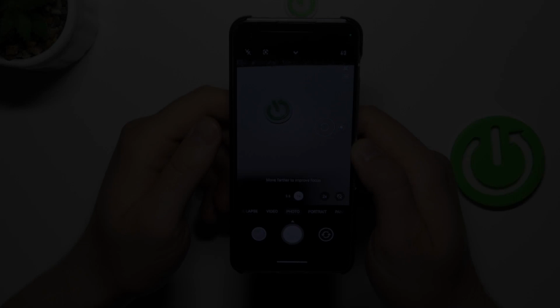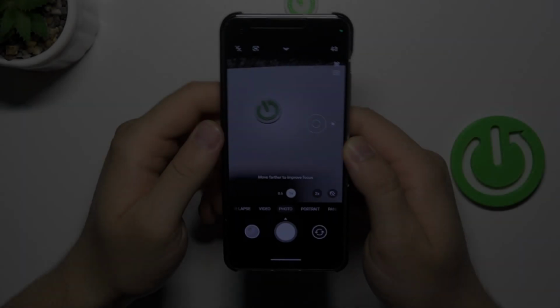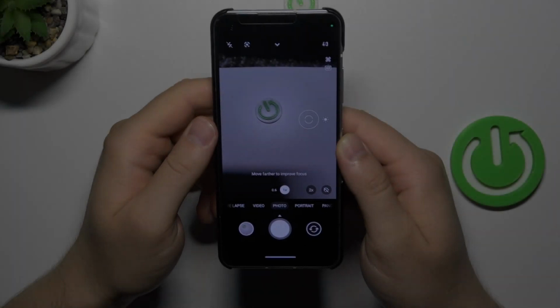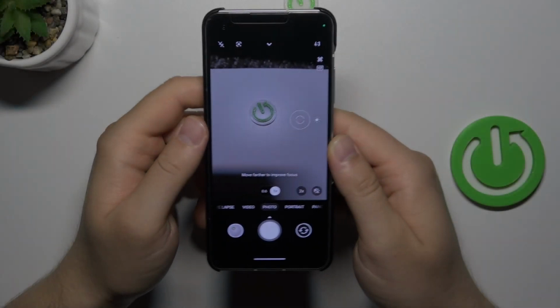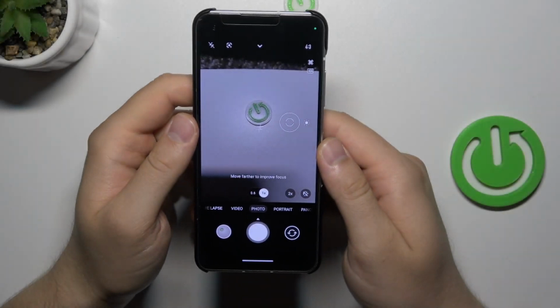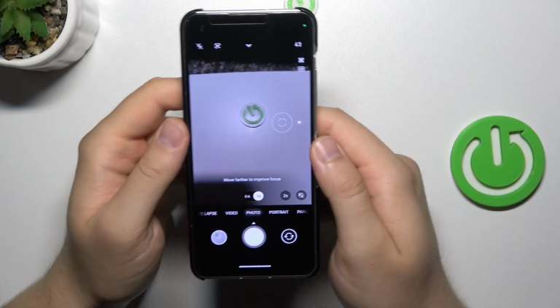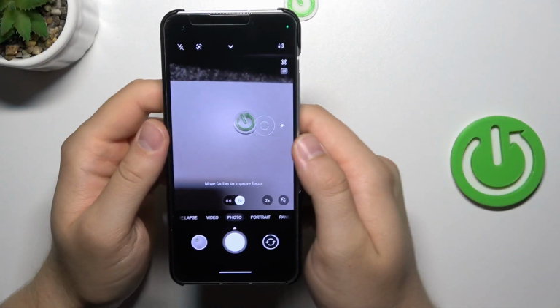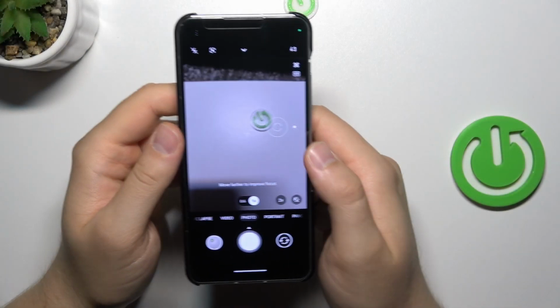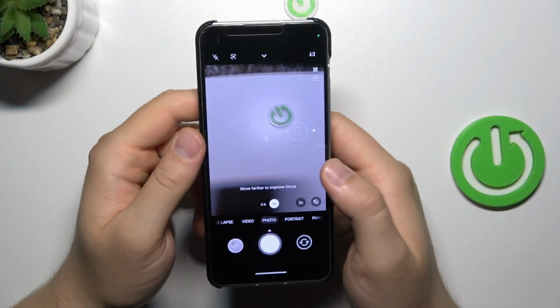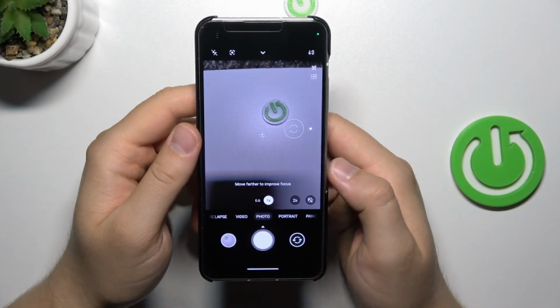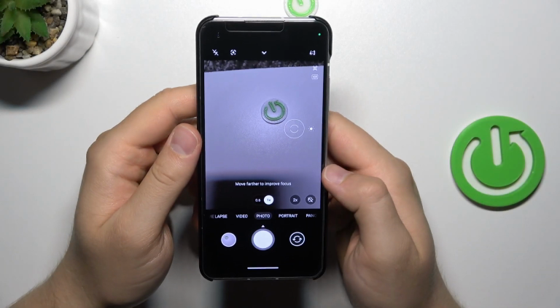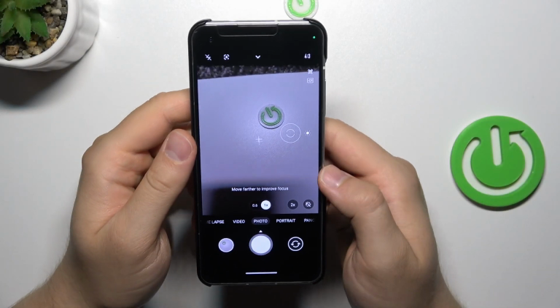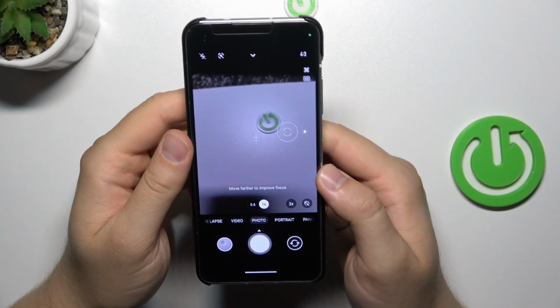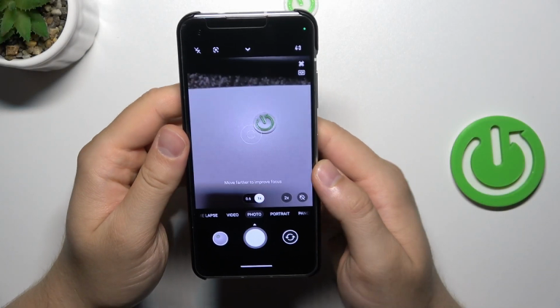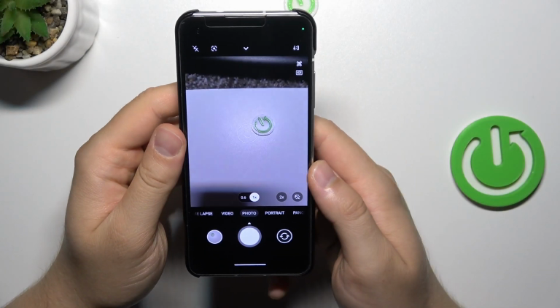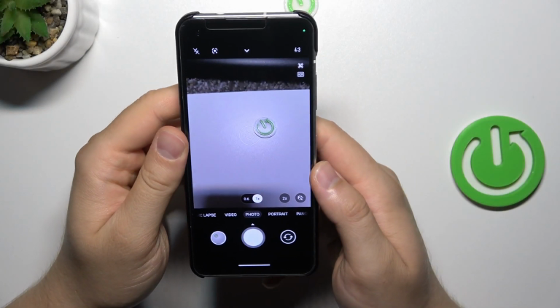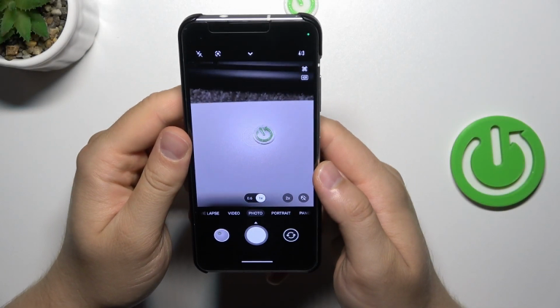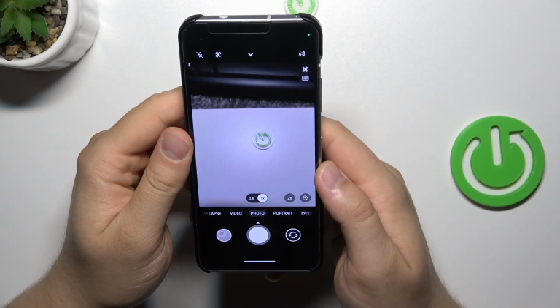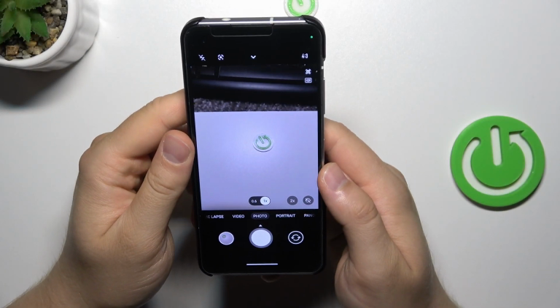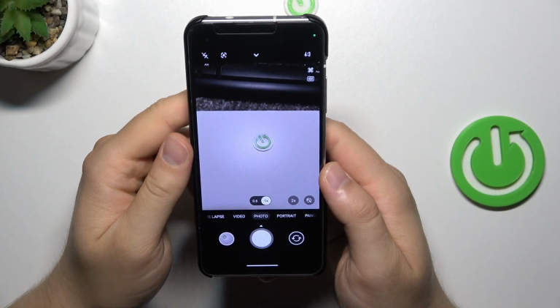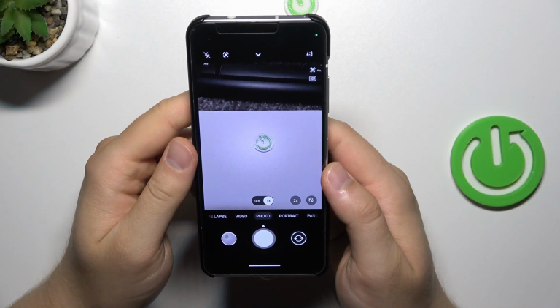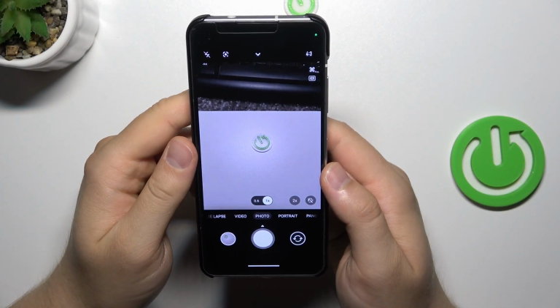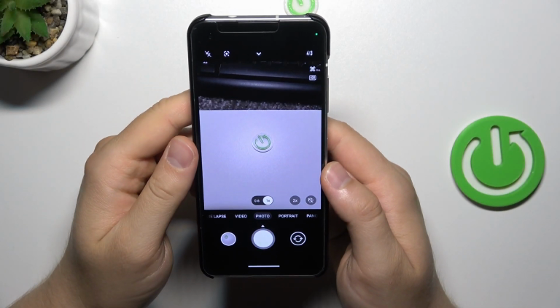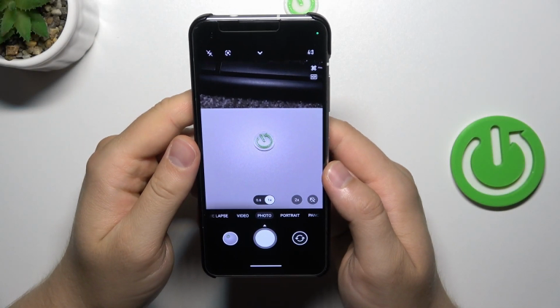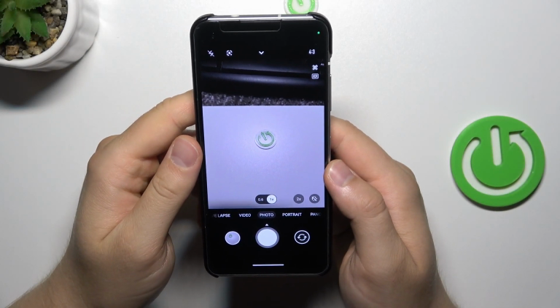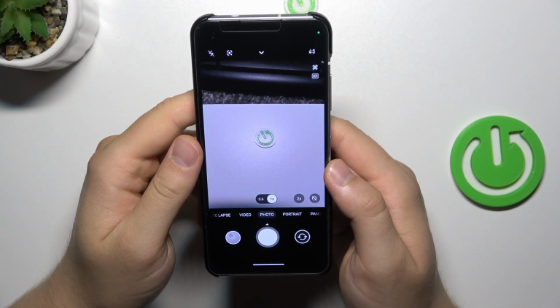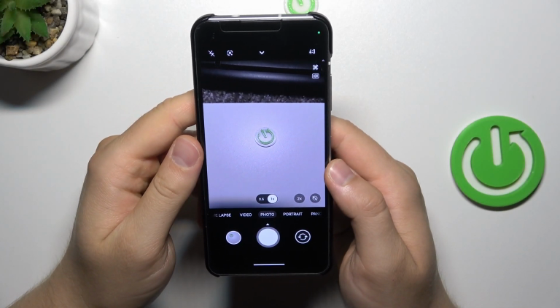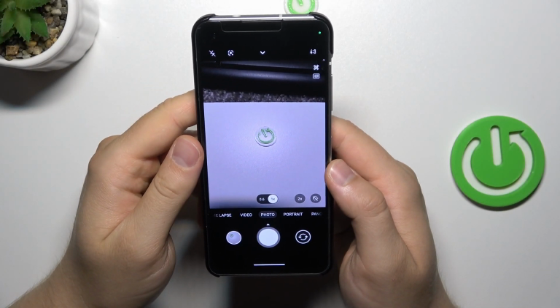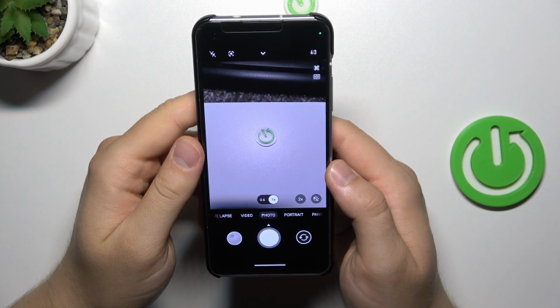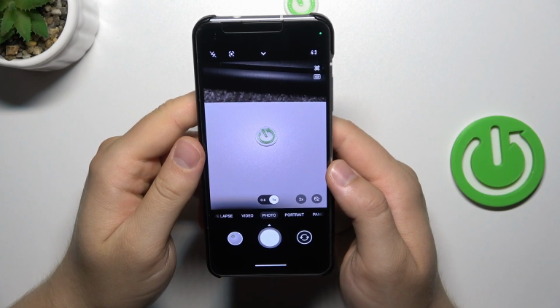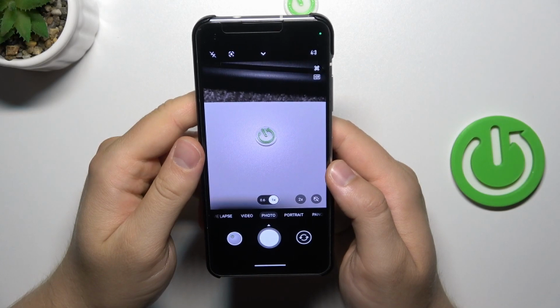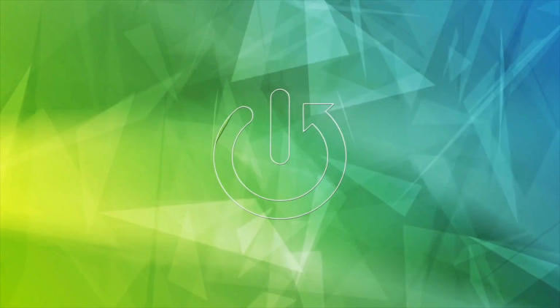Hello, in this video I'm going to check the maximum camera zoom for the photo and video mode on the ASUS Zenfone 10.